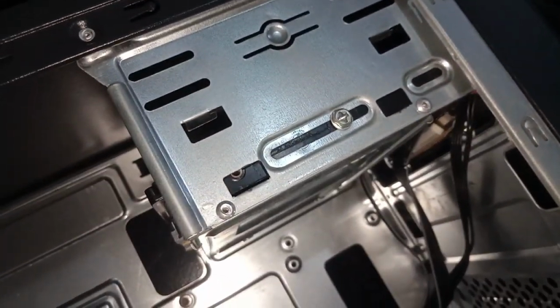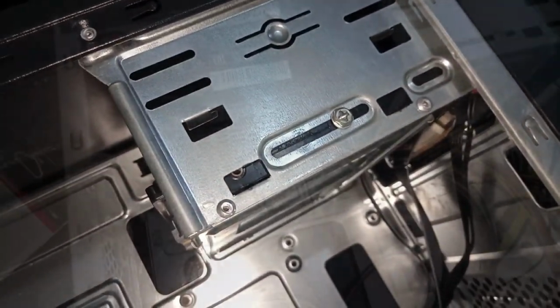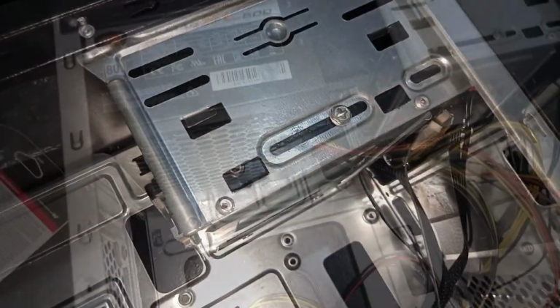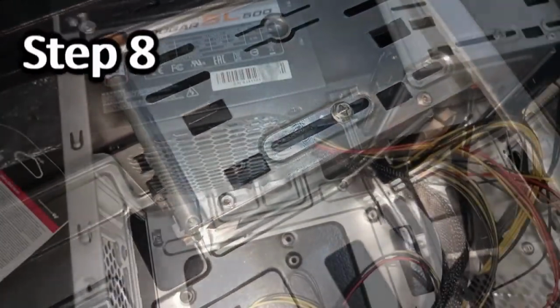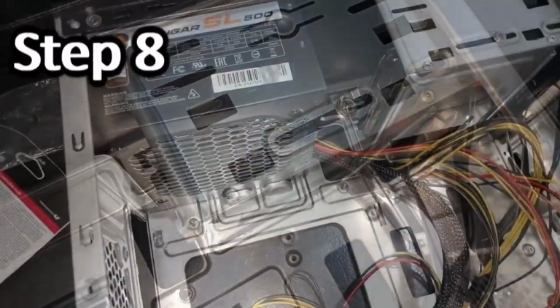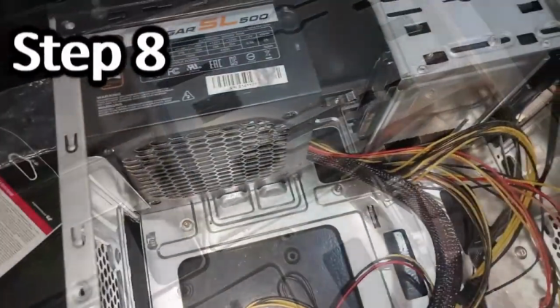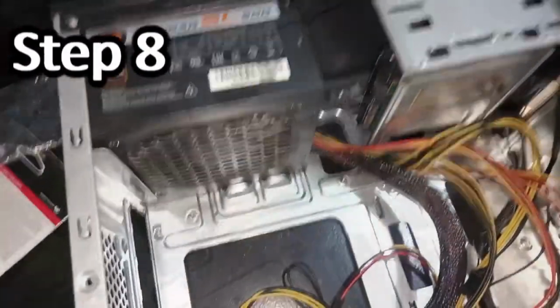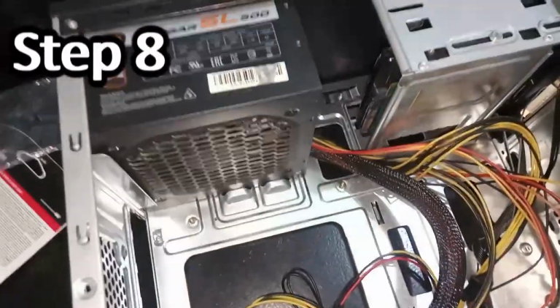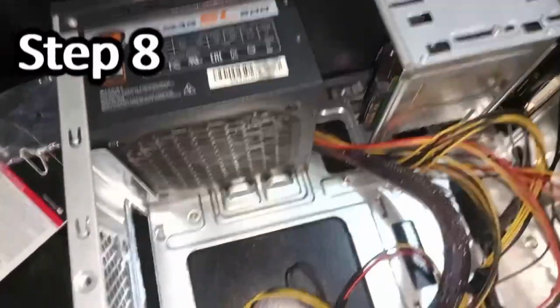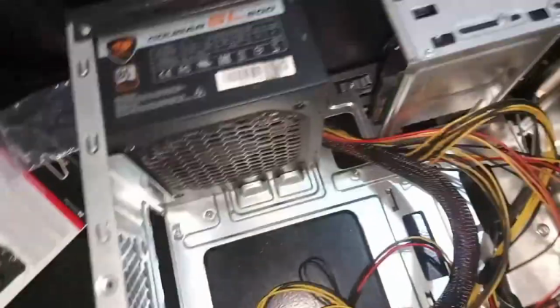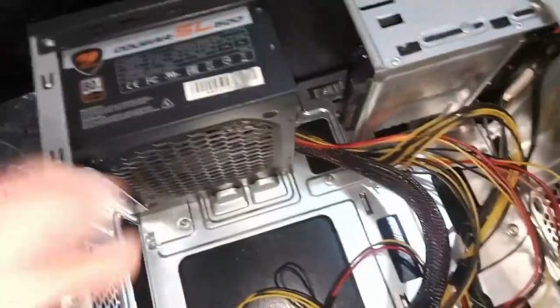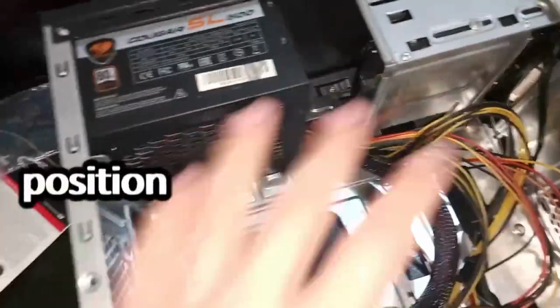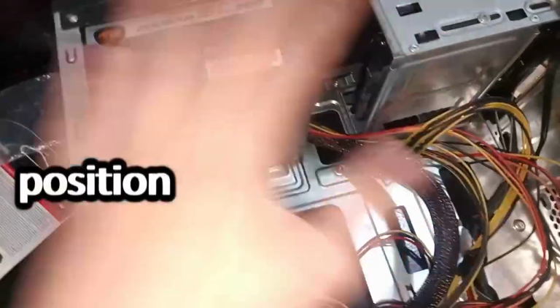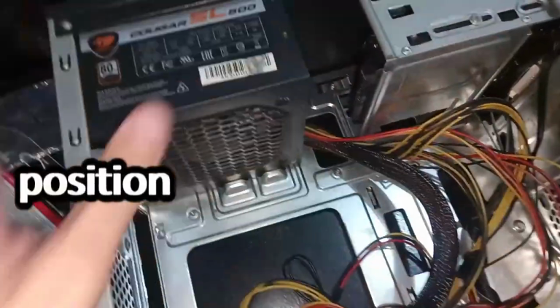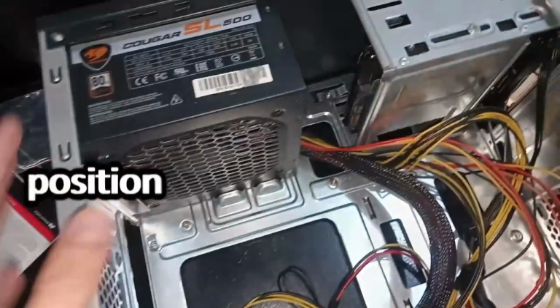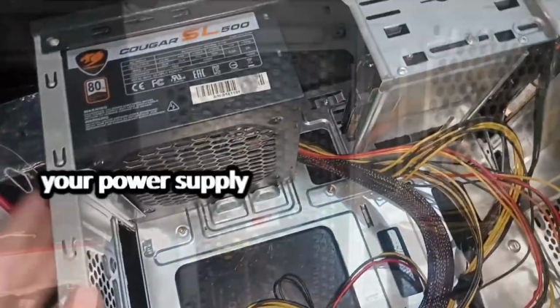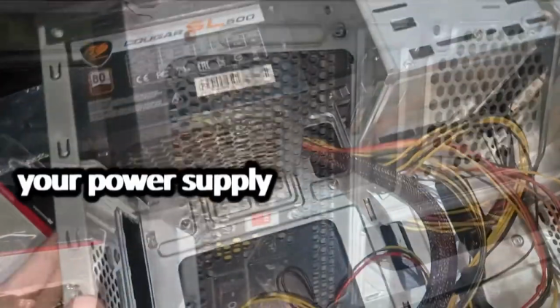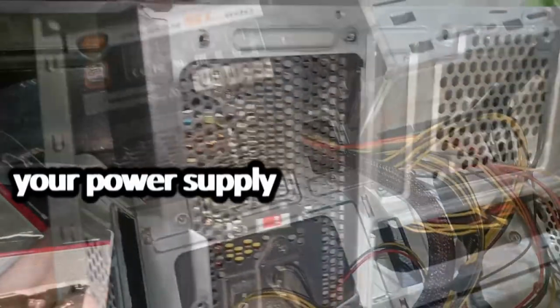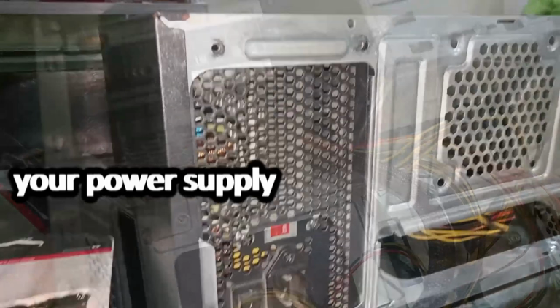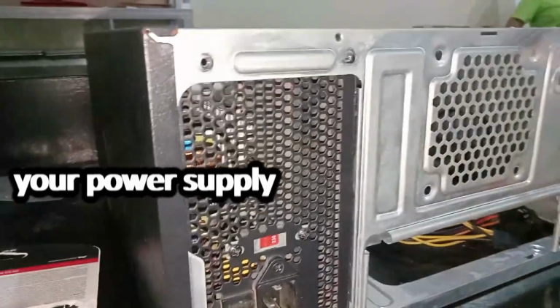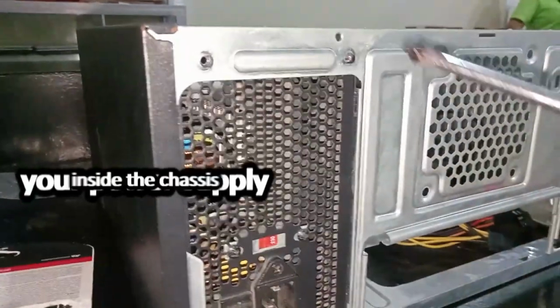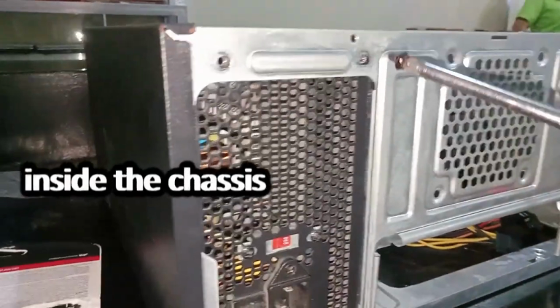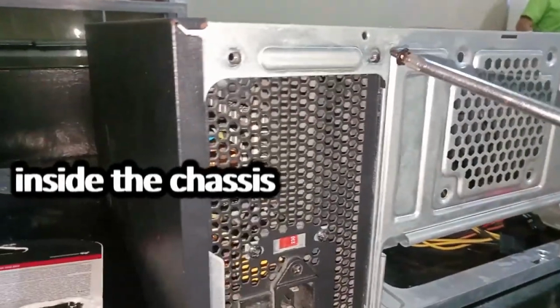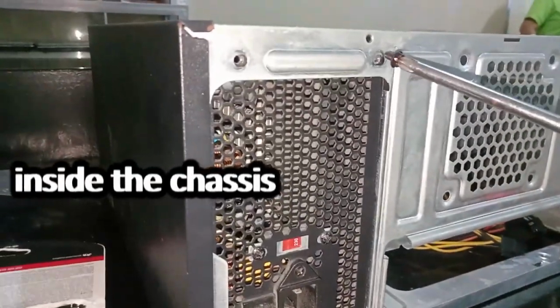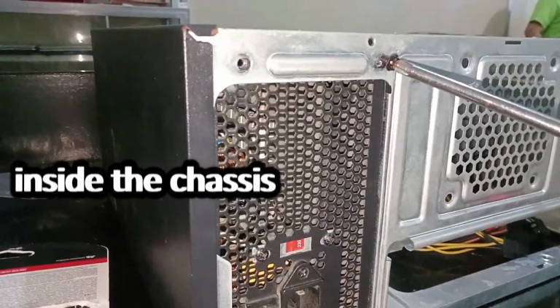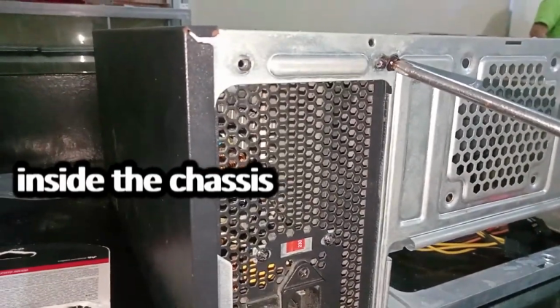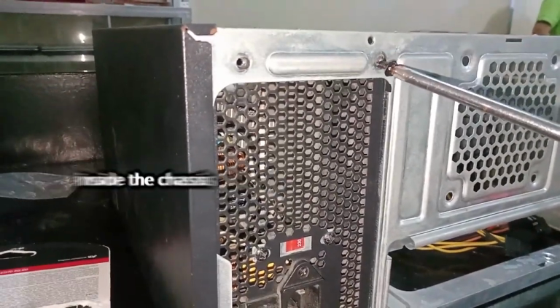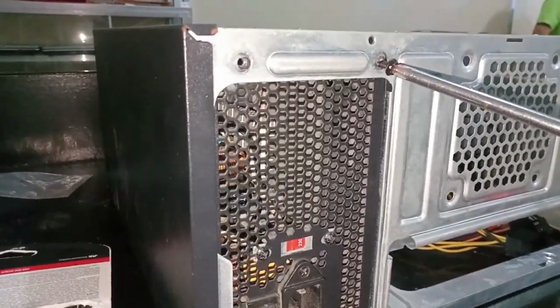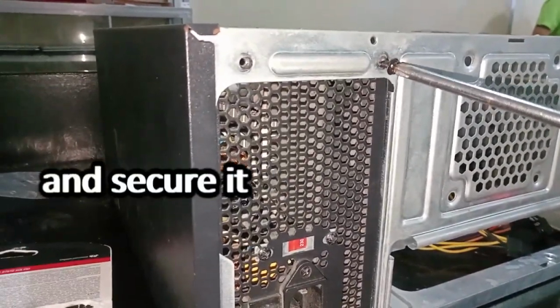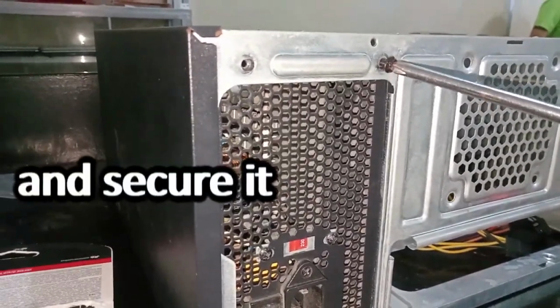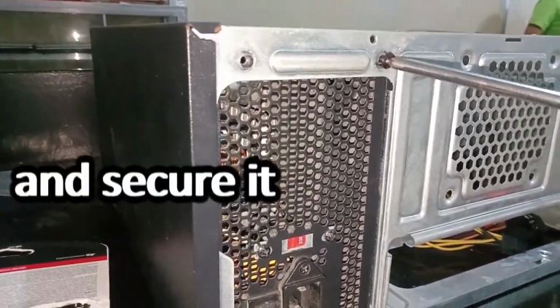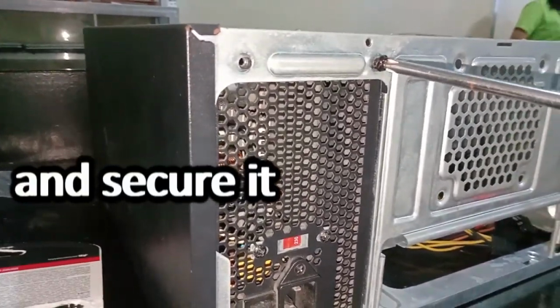Step 8: Position your power supply inside the chassis and secure it.